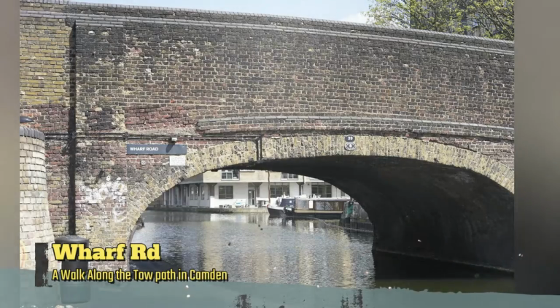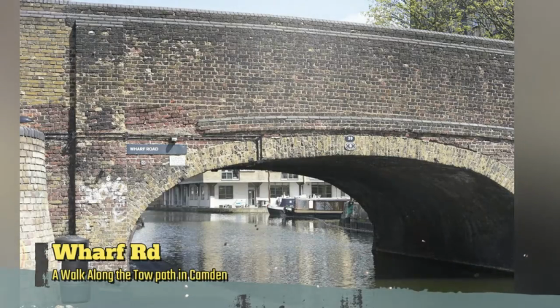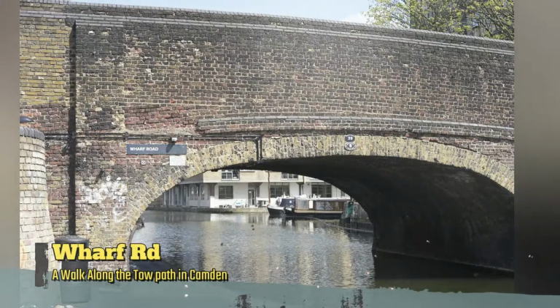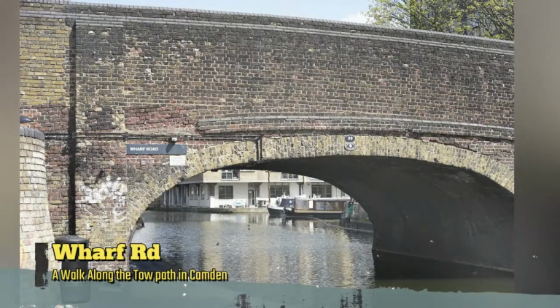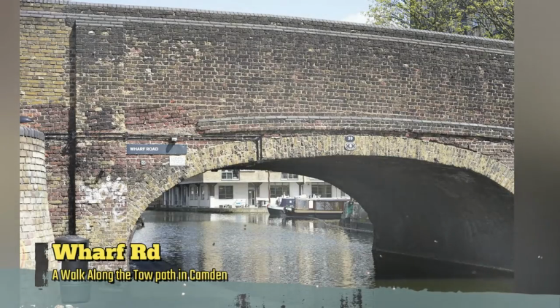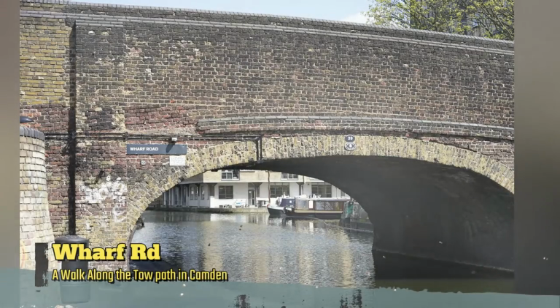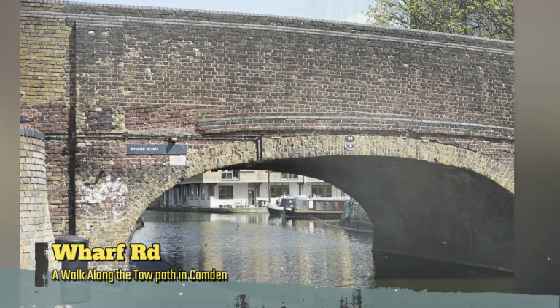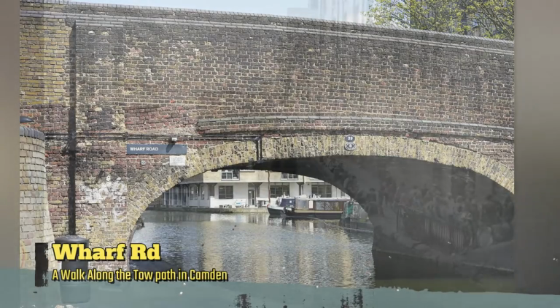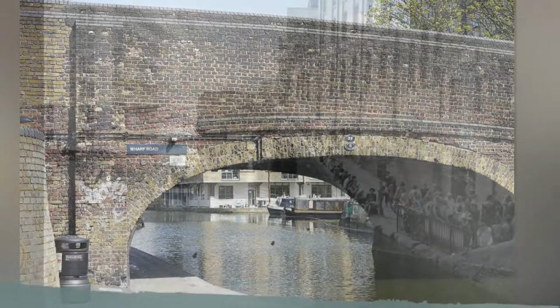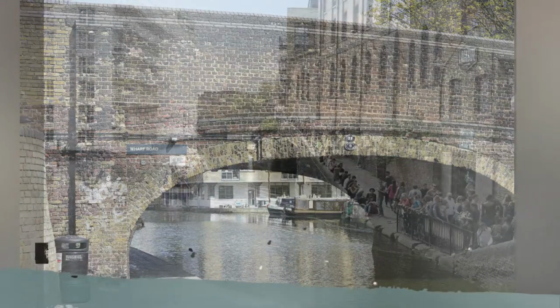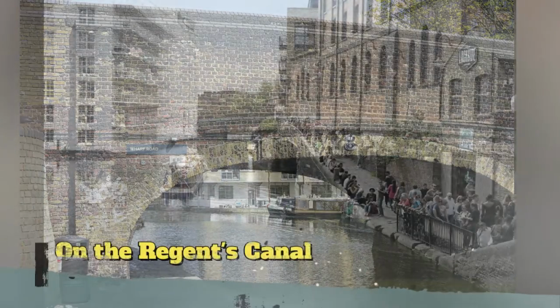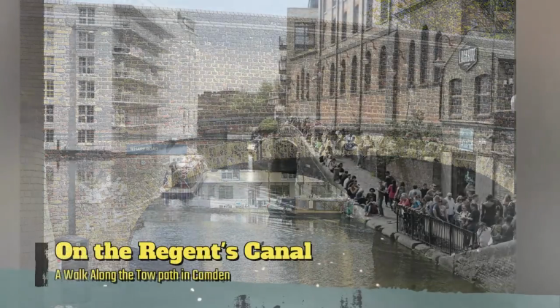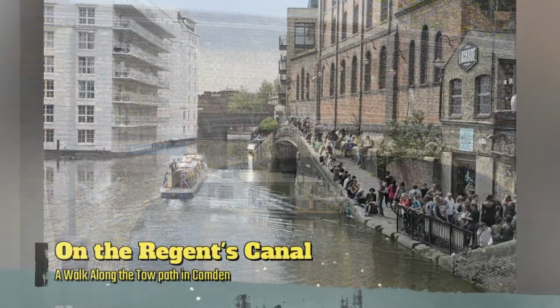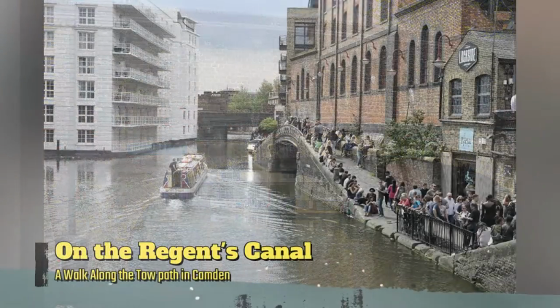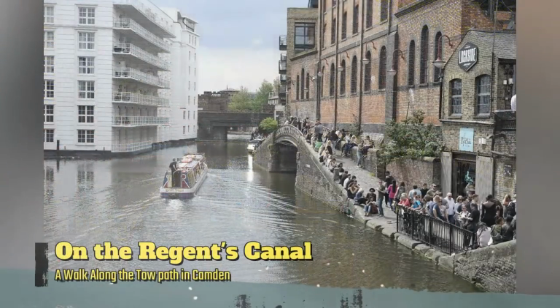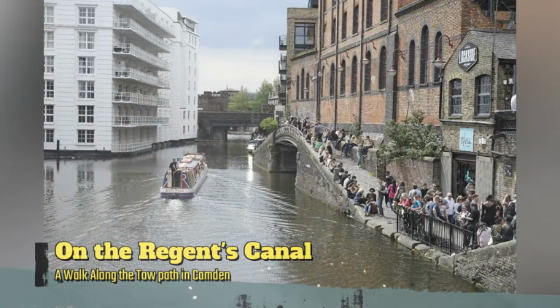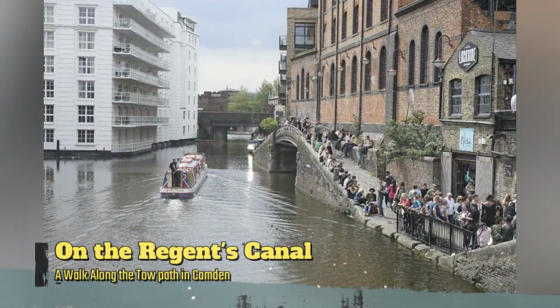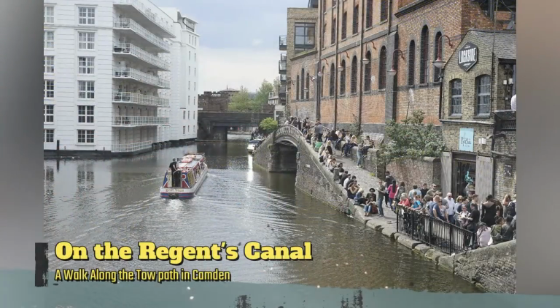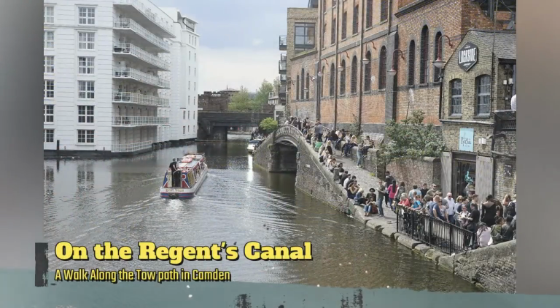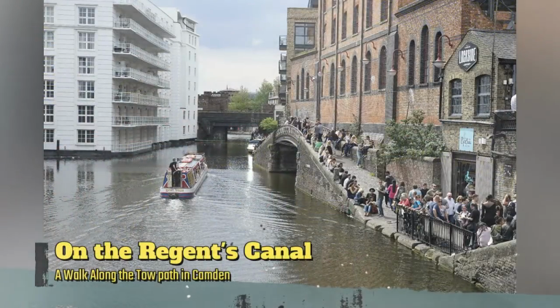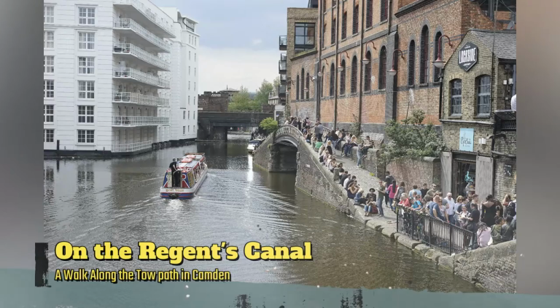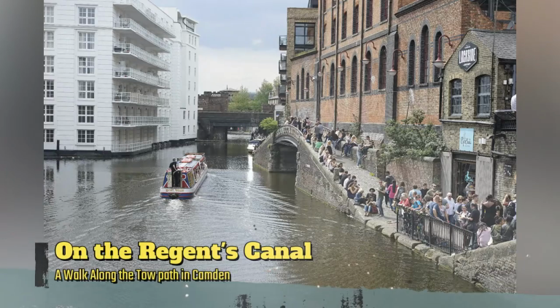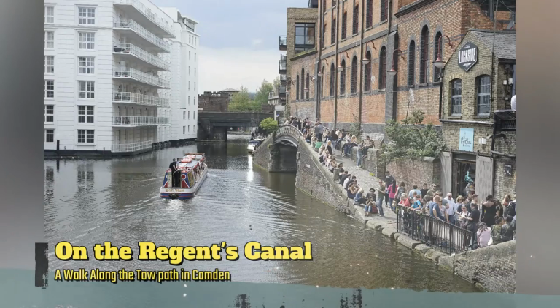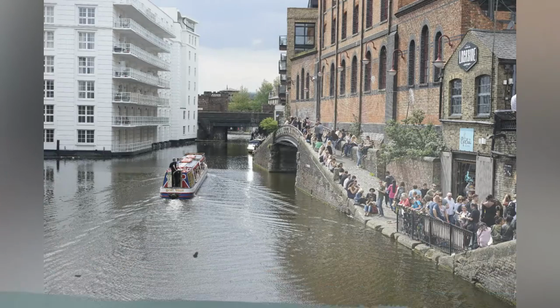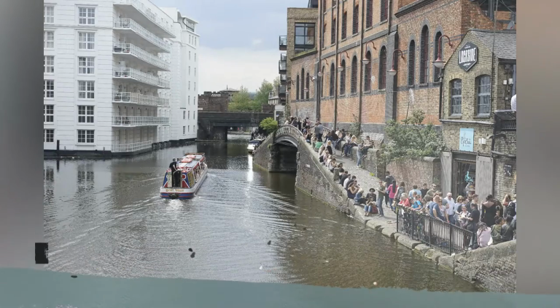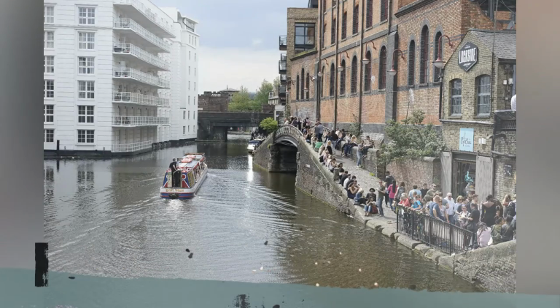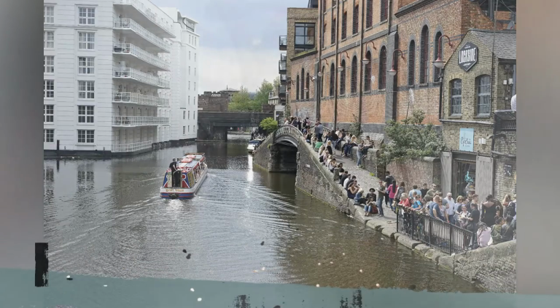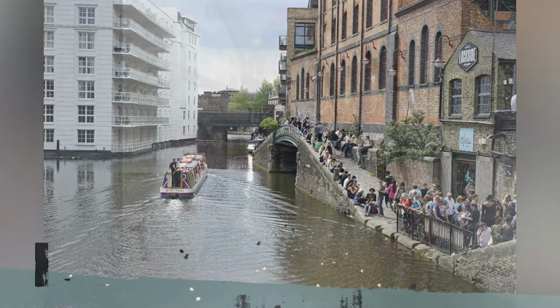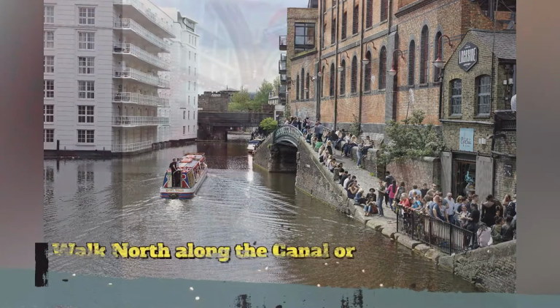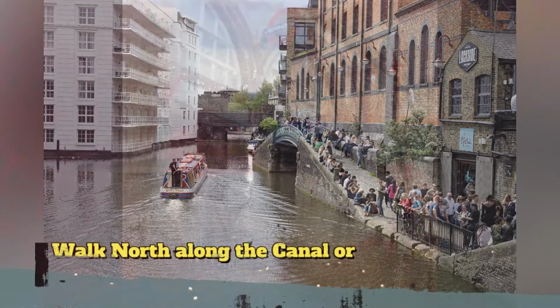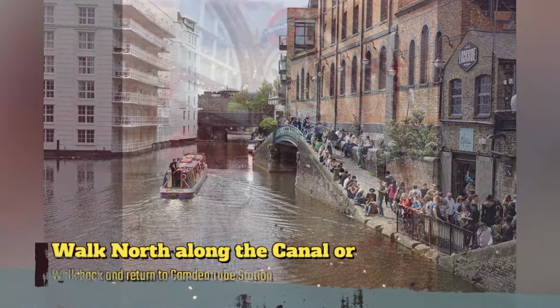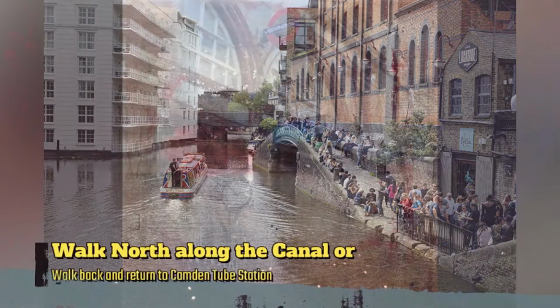Thanks for coming along on this walk. Enjoy Camden Lock and the Regents Canal at Camden Lock.